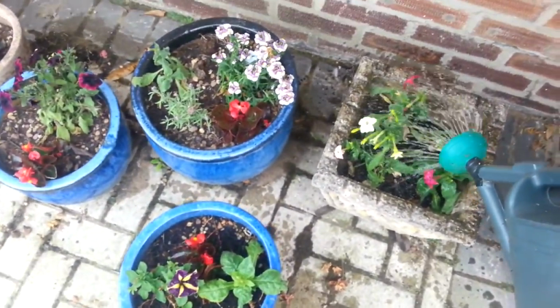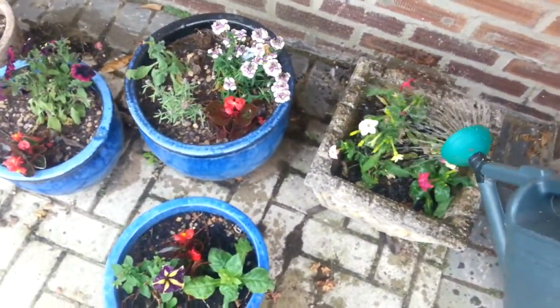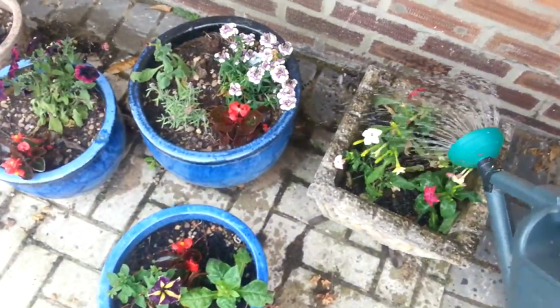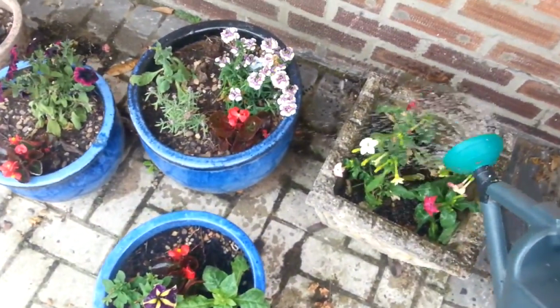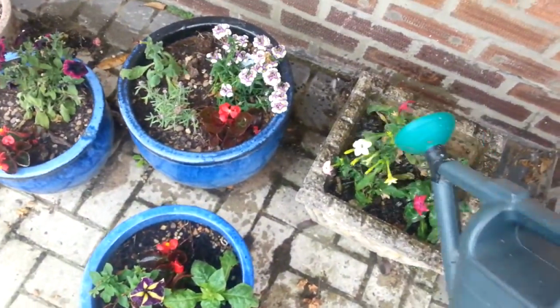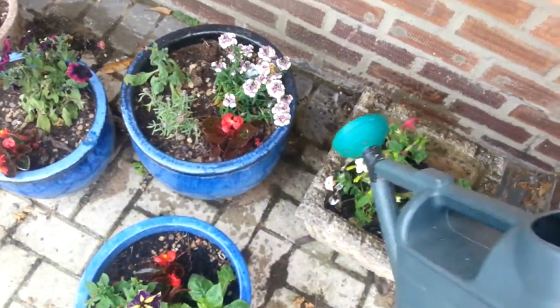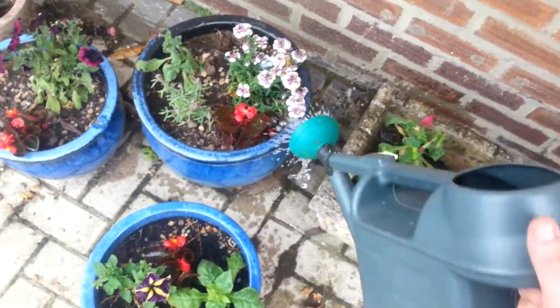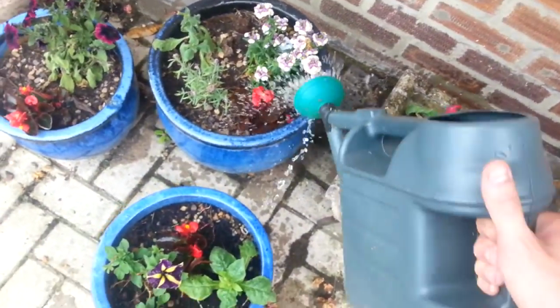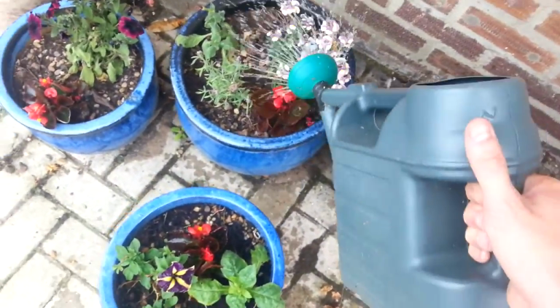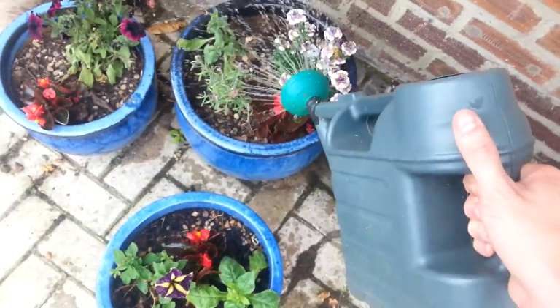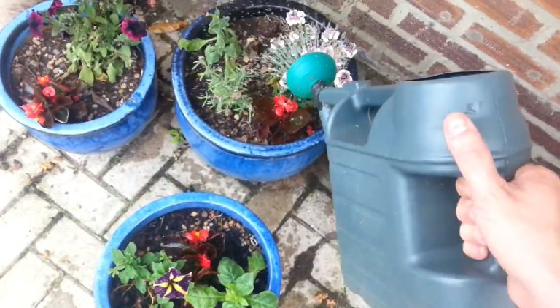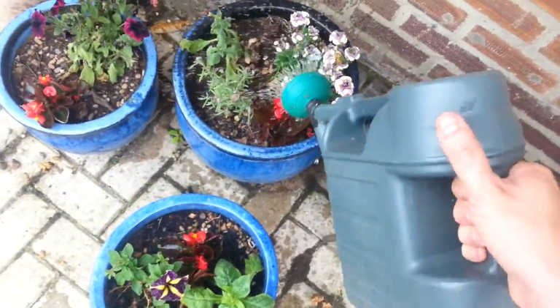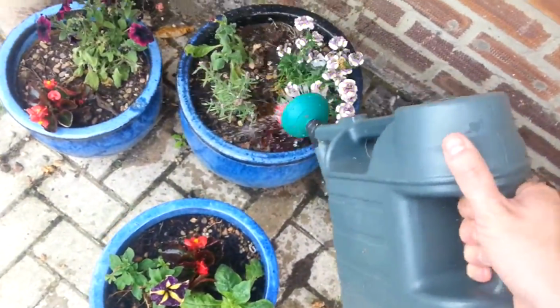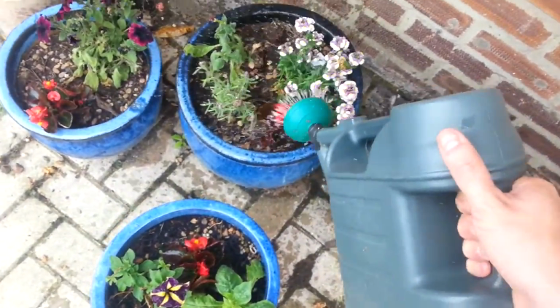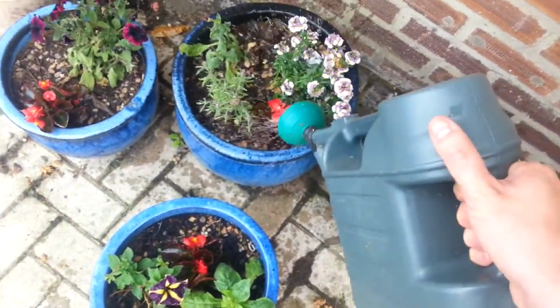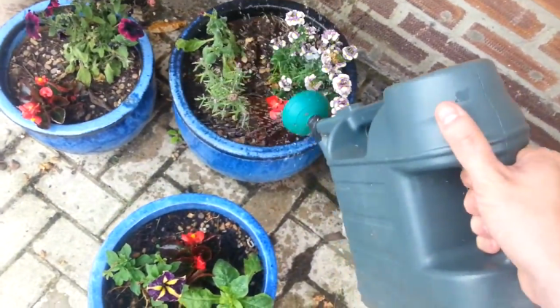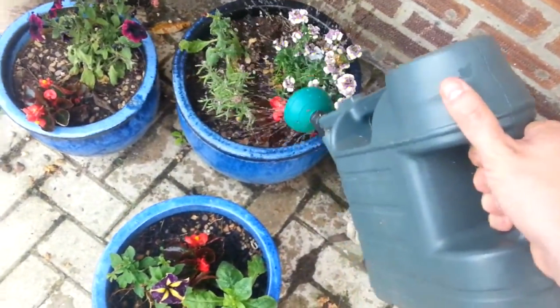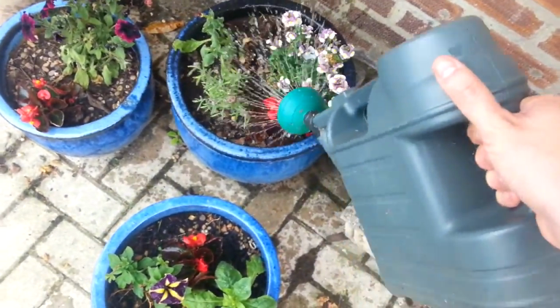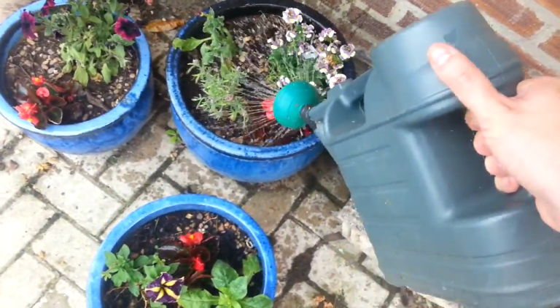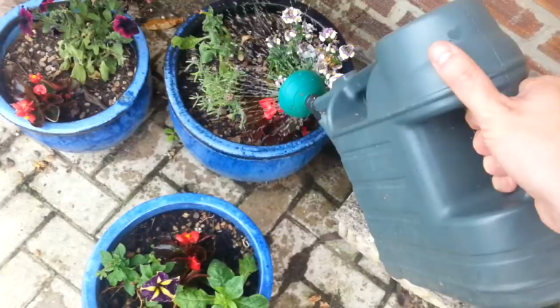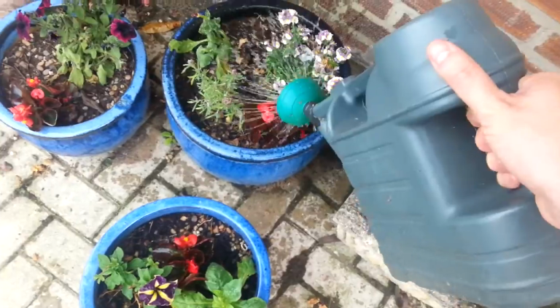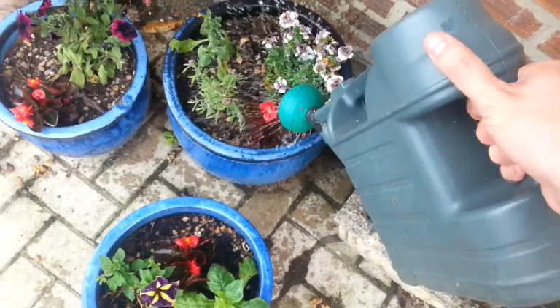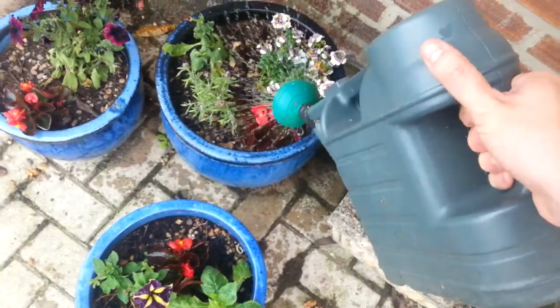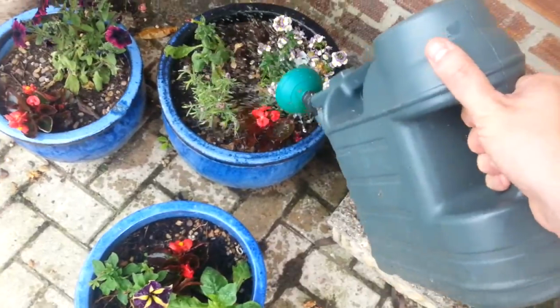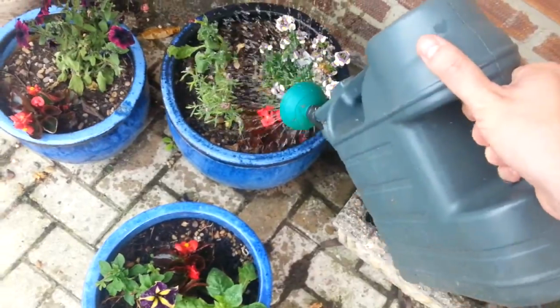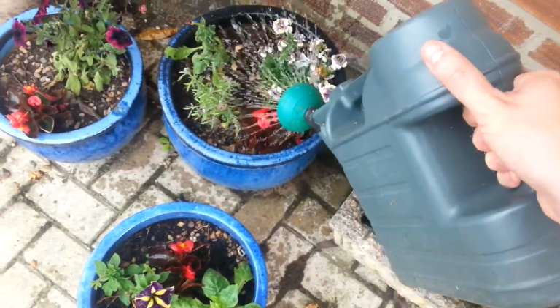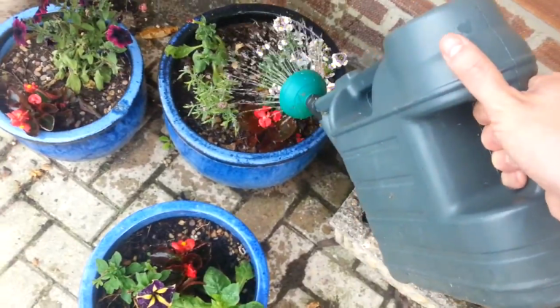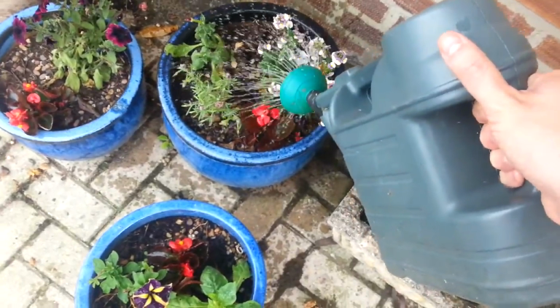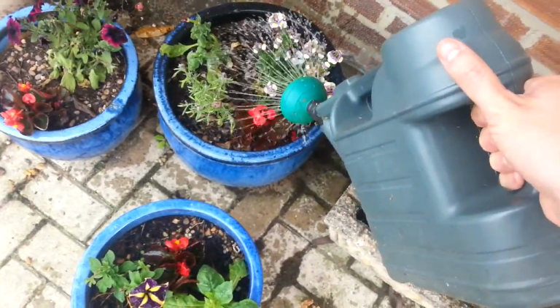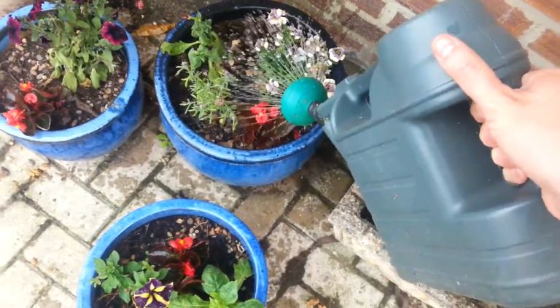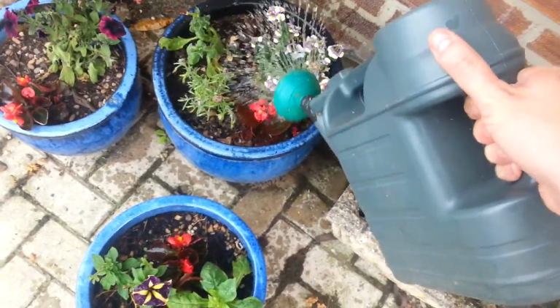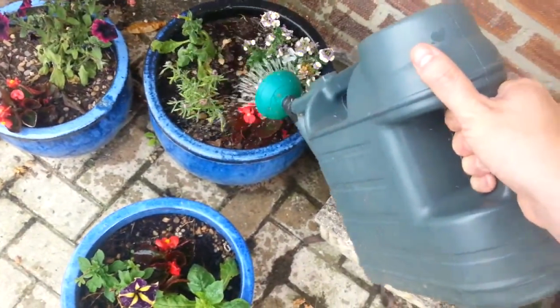There are some other random outdoor plants as well.